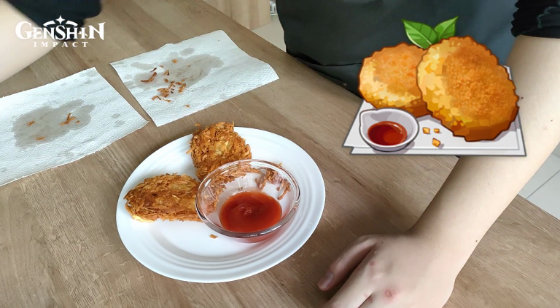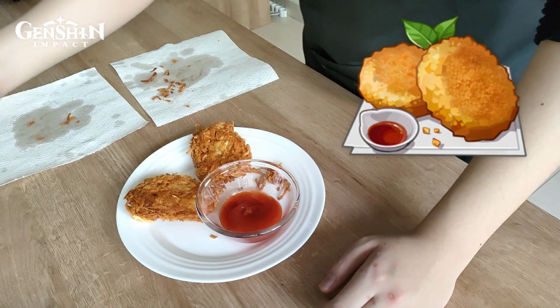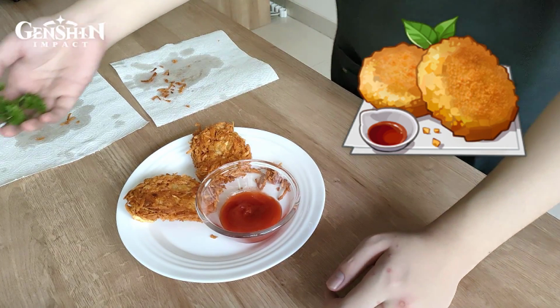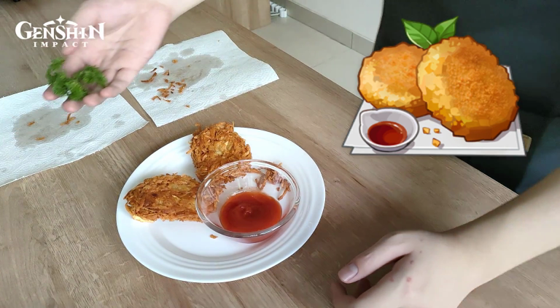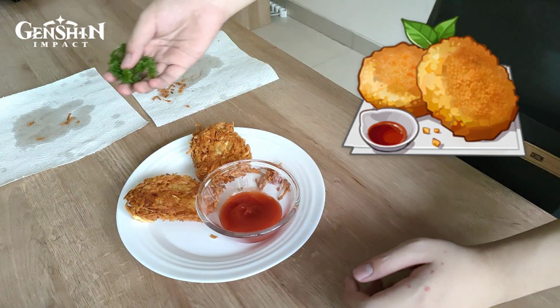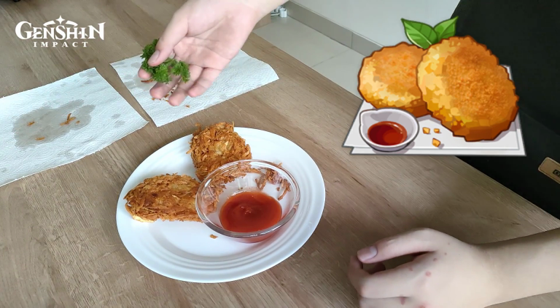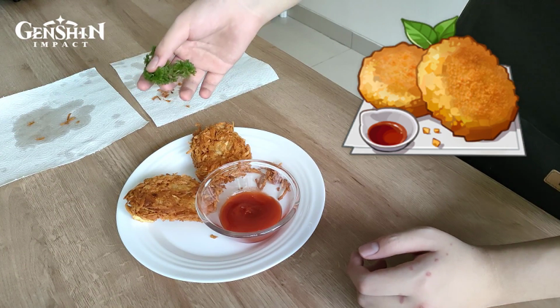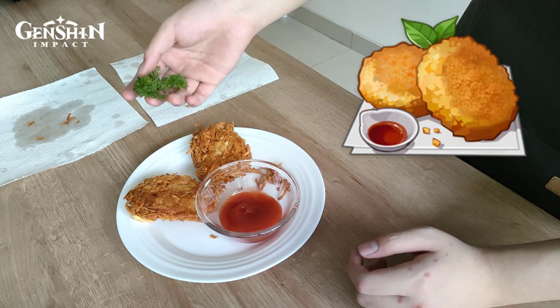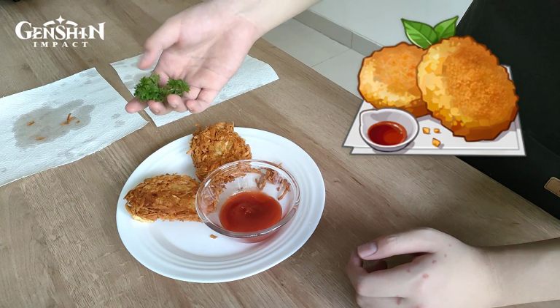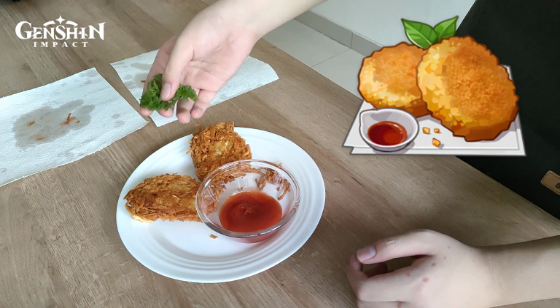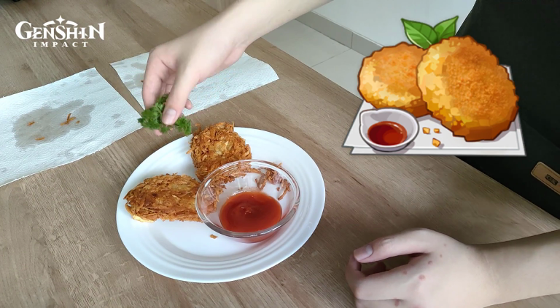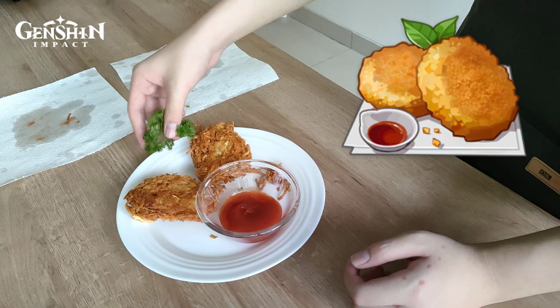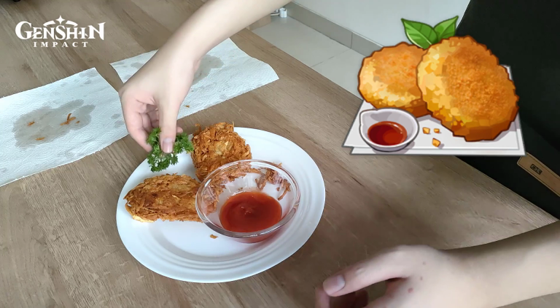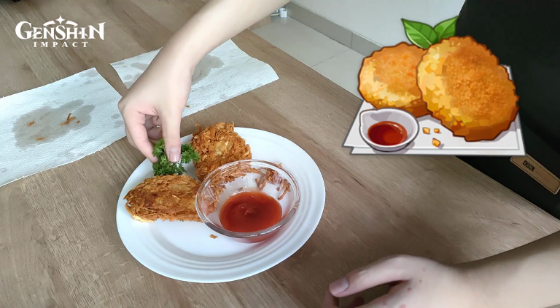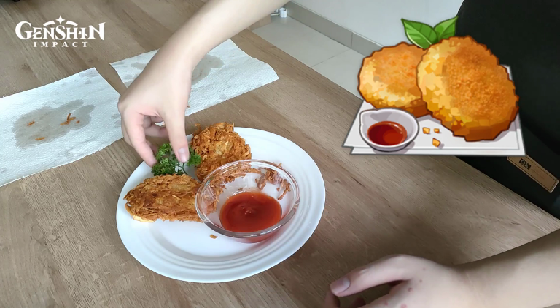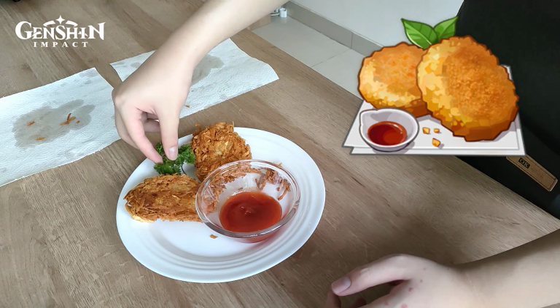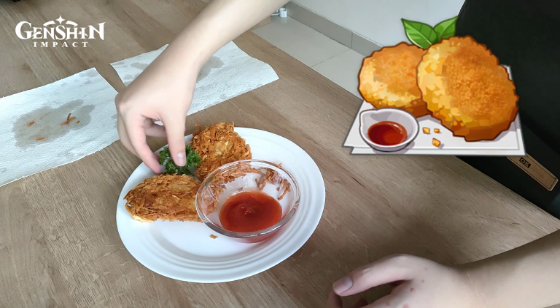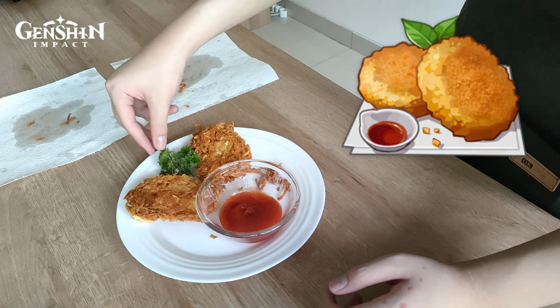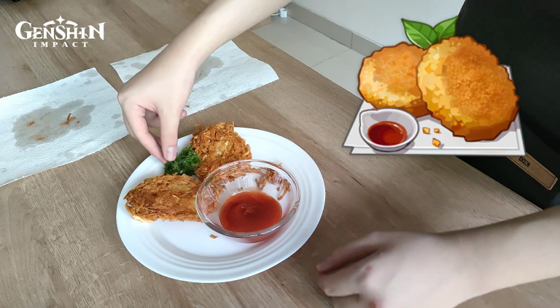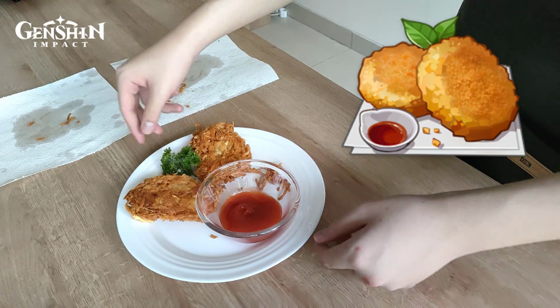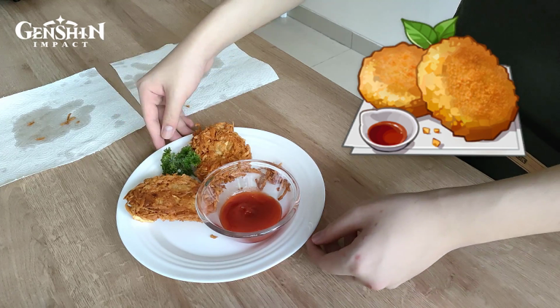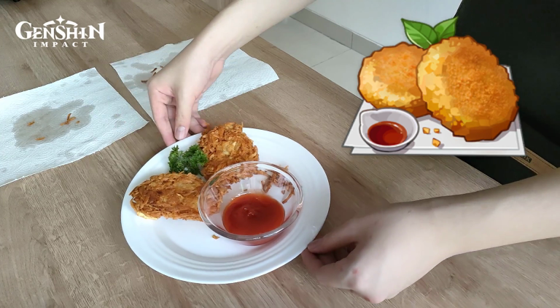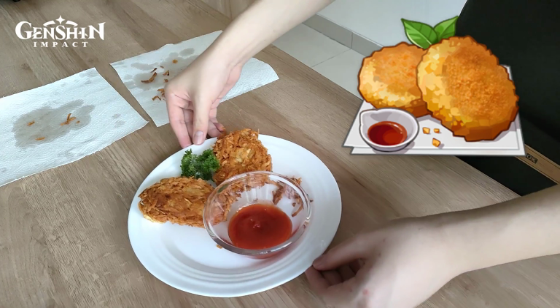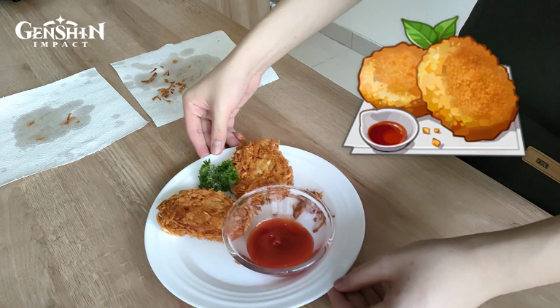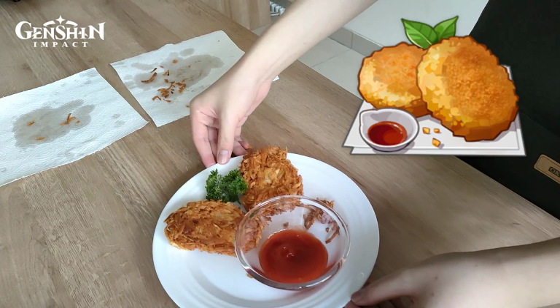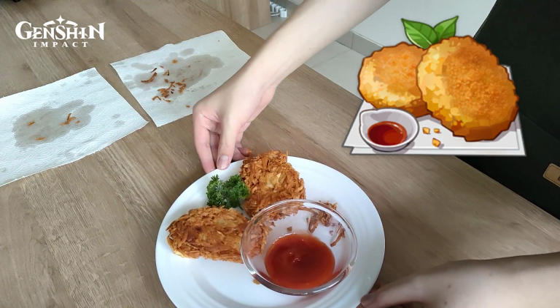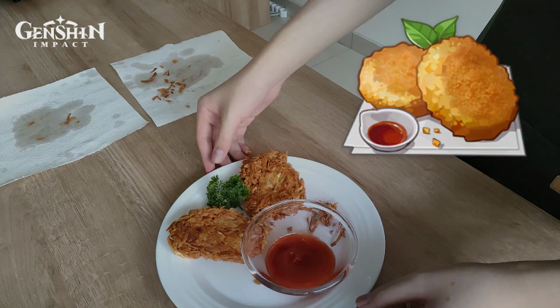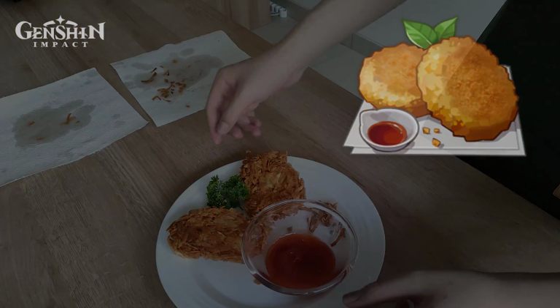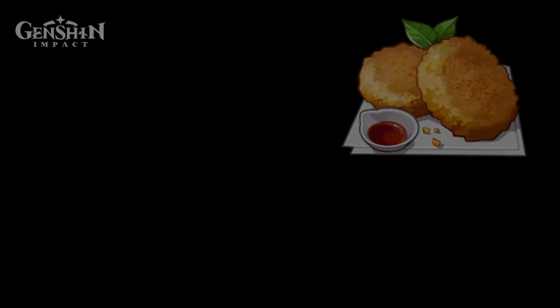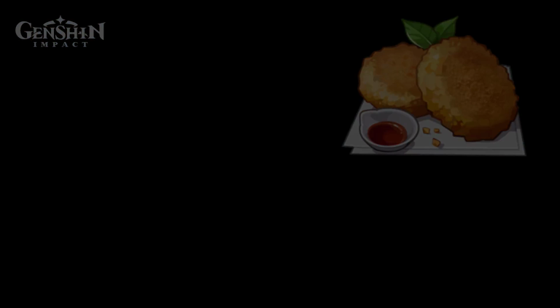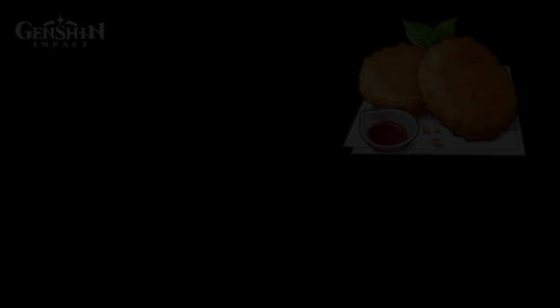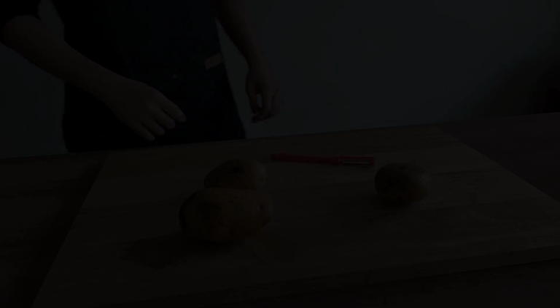I made two versions of this food: the original intended version, and my crunchy version of it.